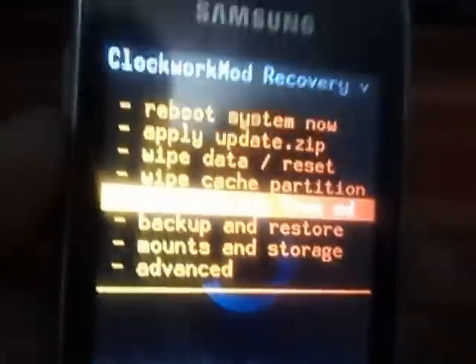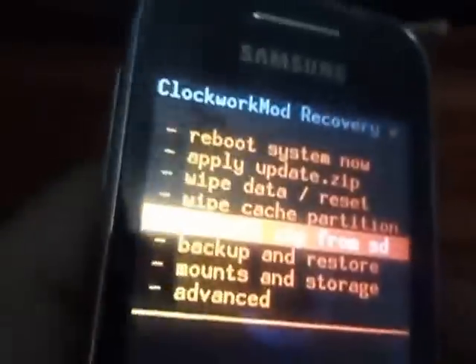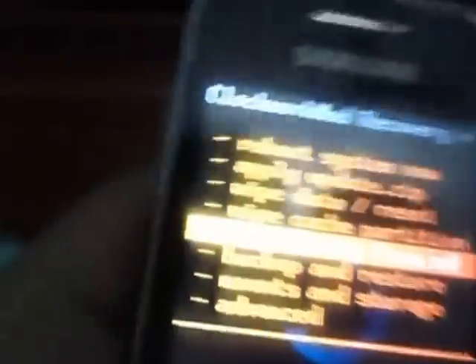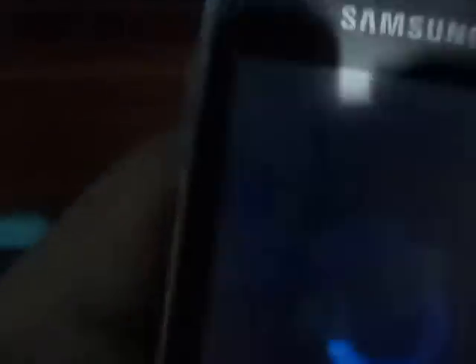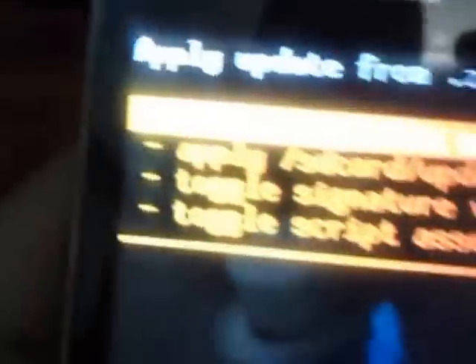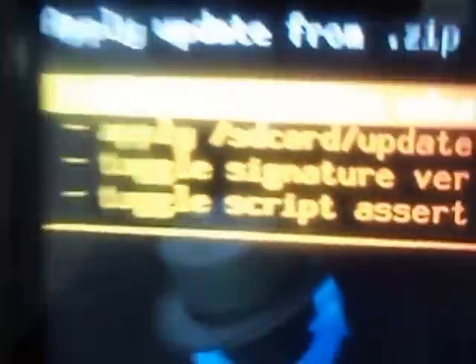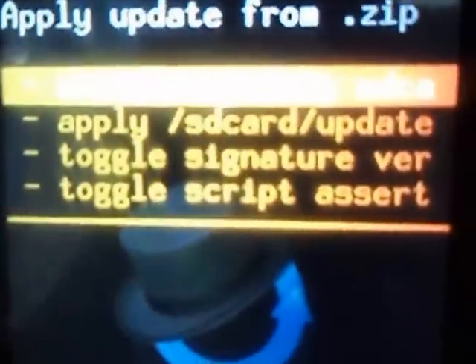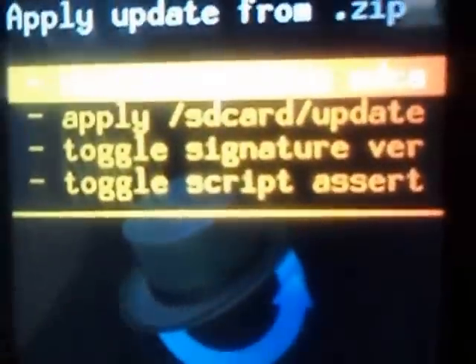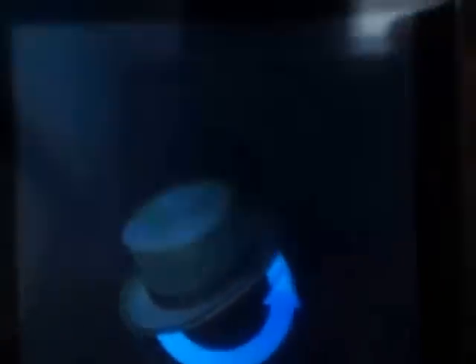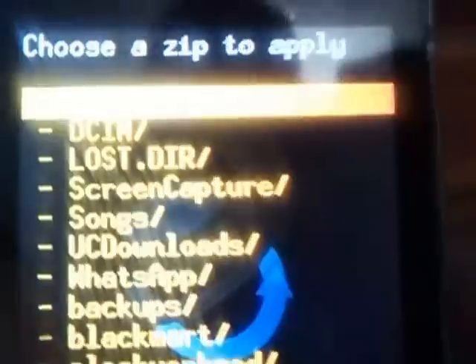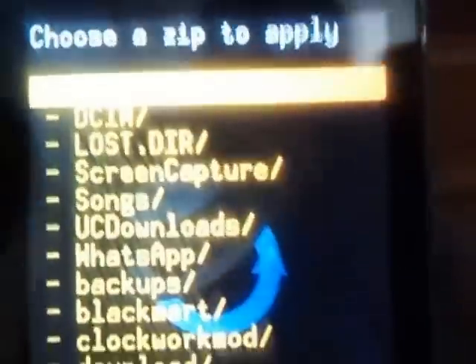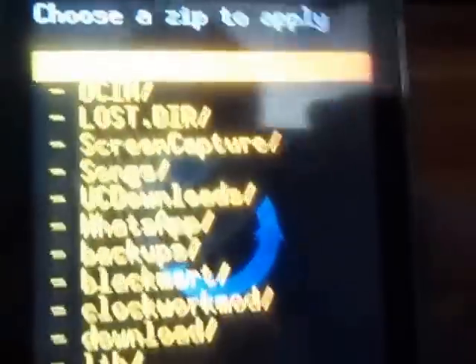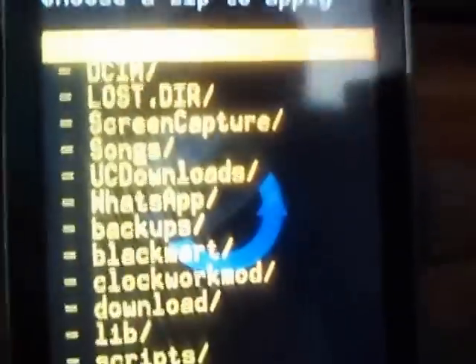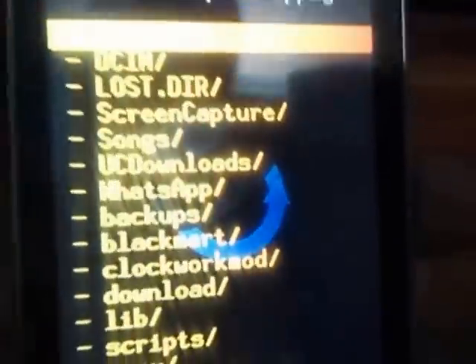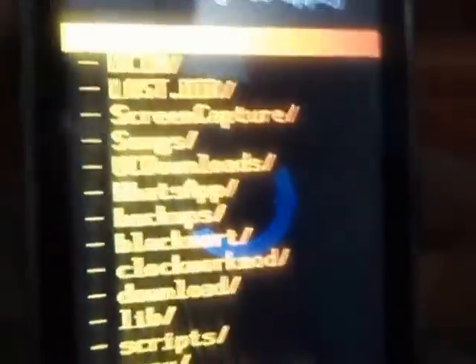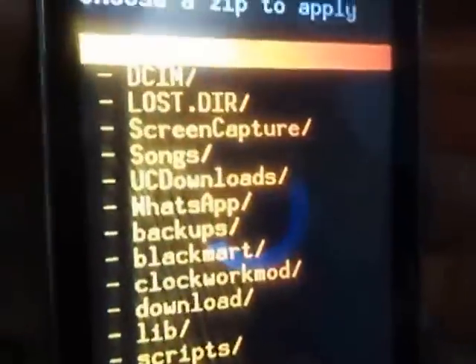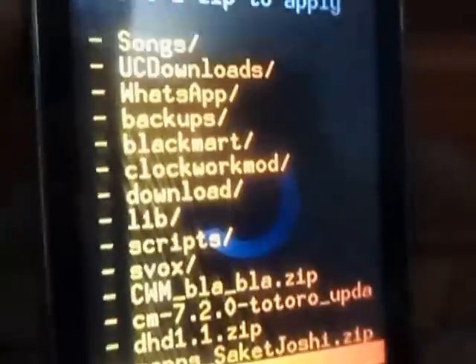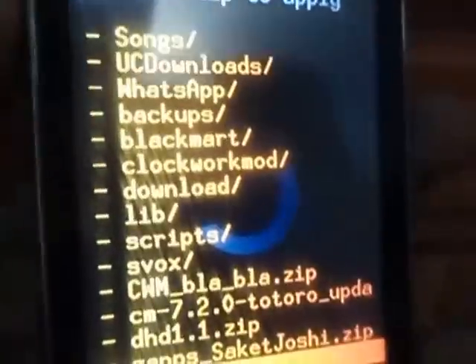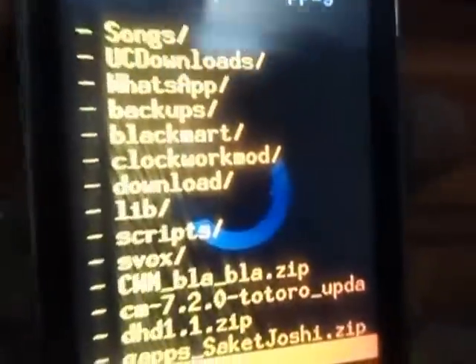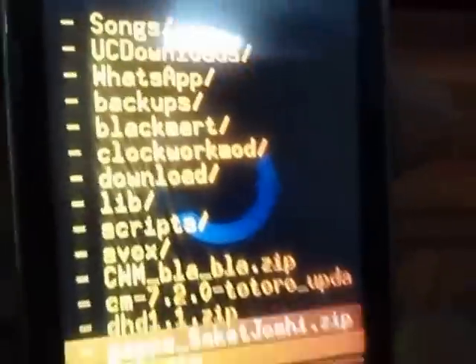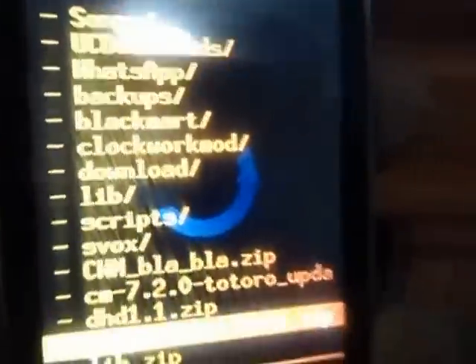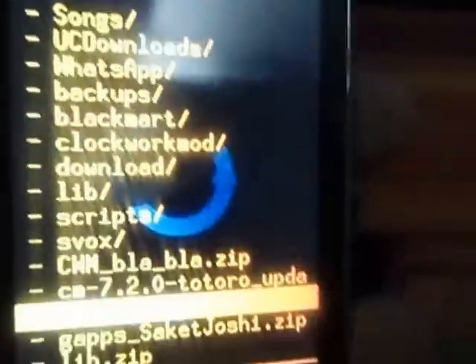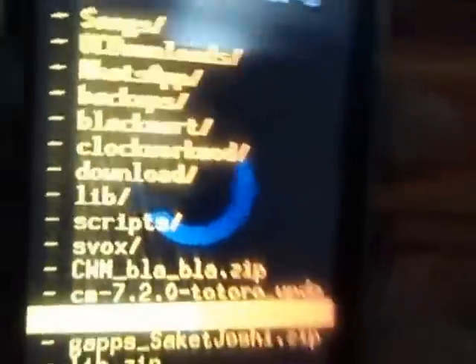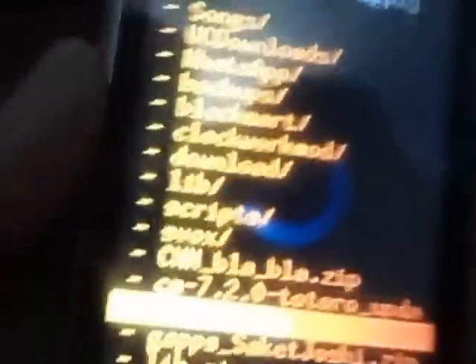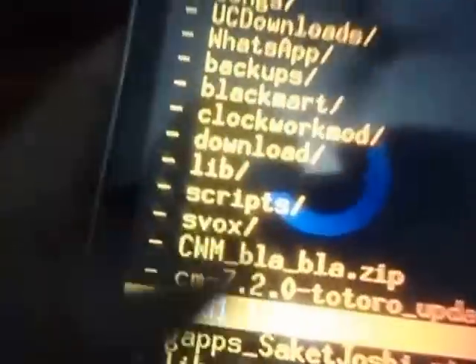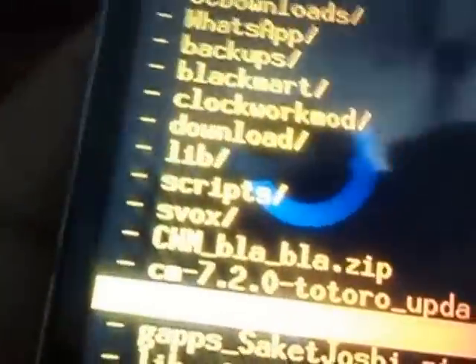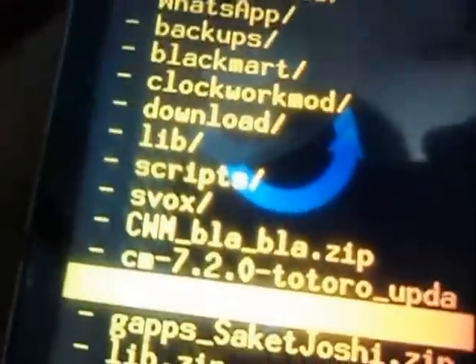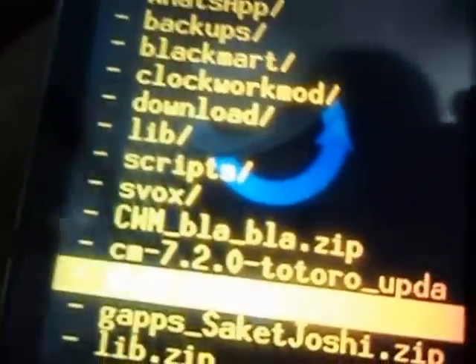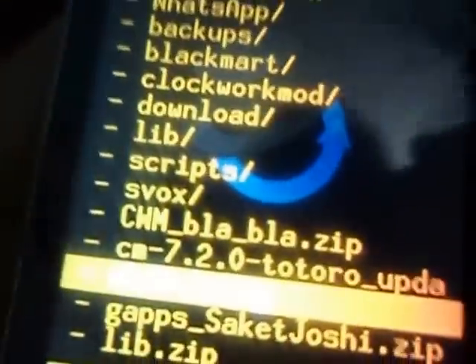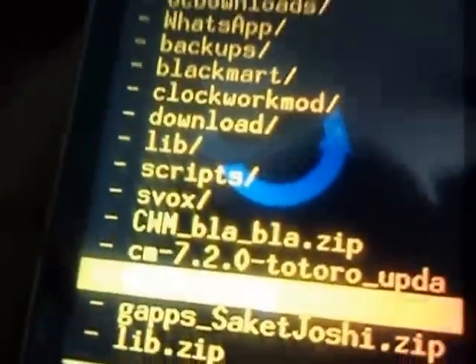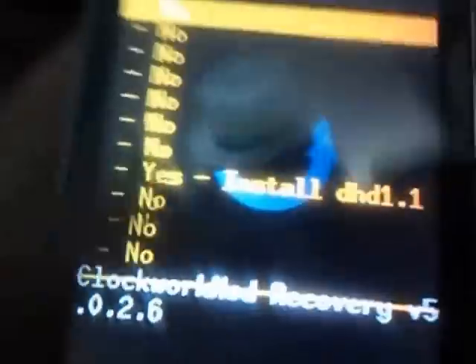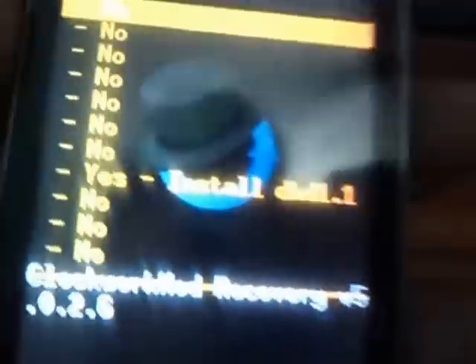Then go to install zip from SD card, choose zip from SD card, and select dhd1.1.zip.